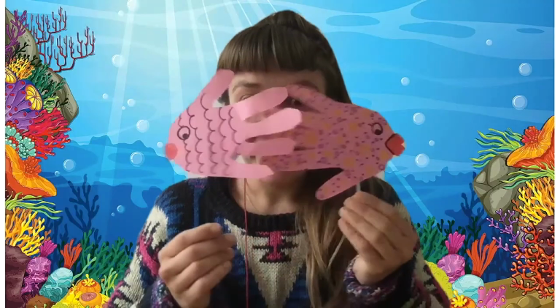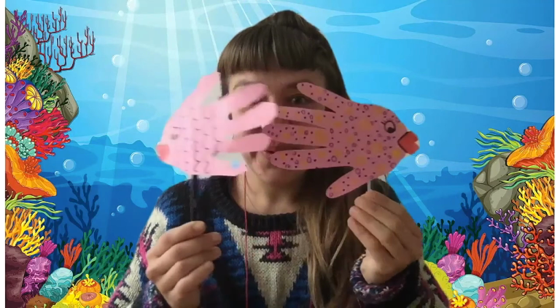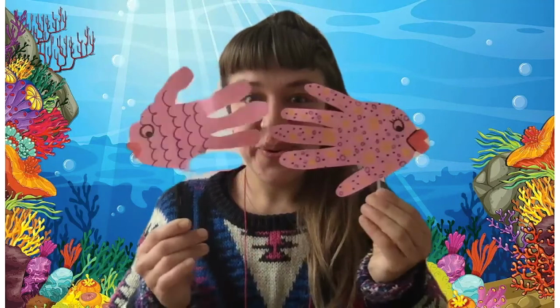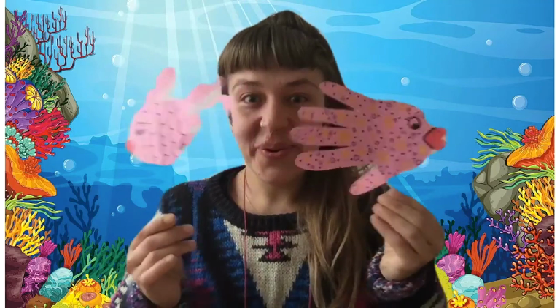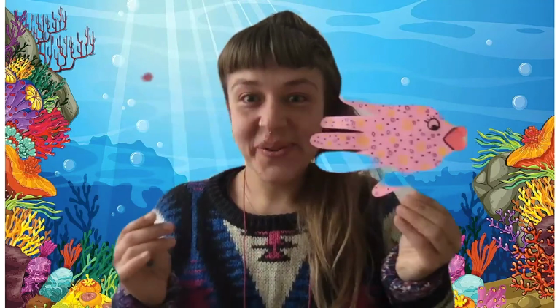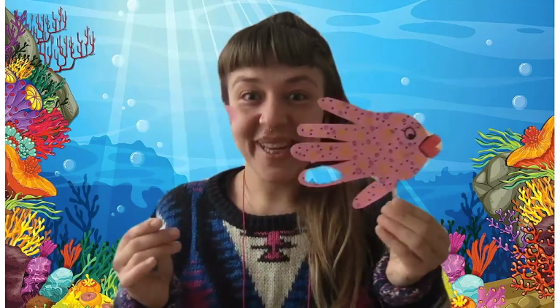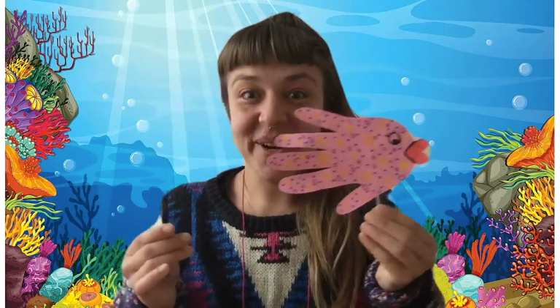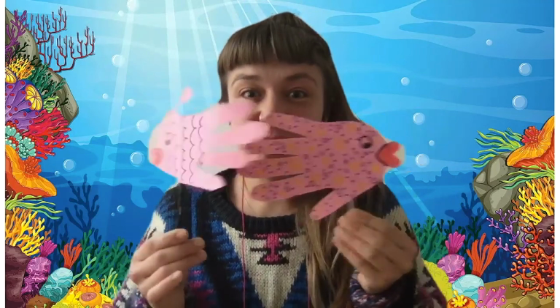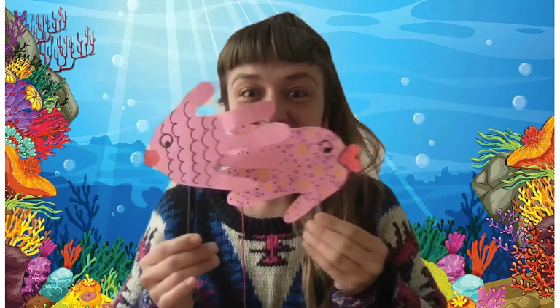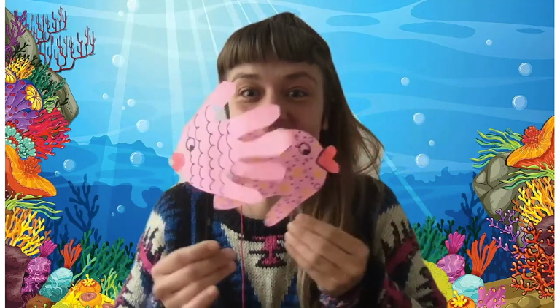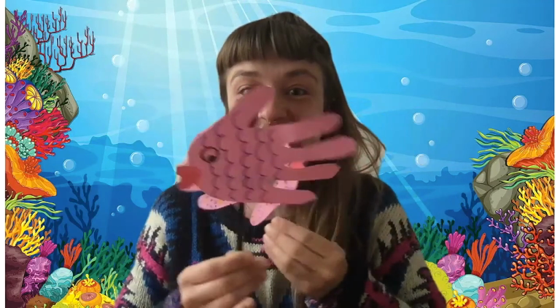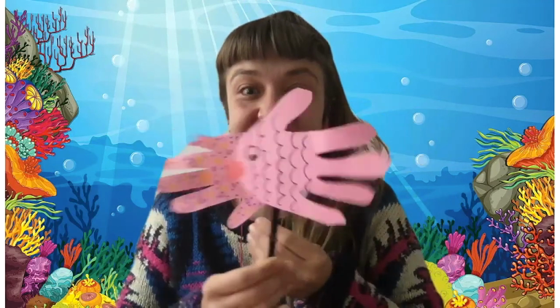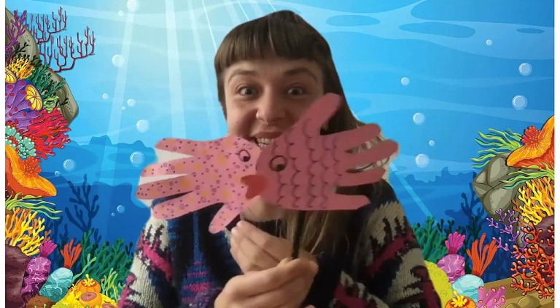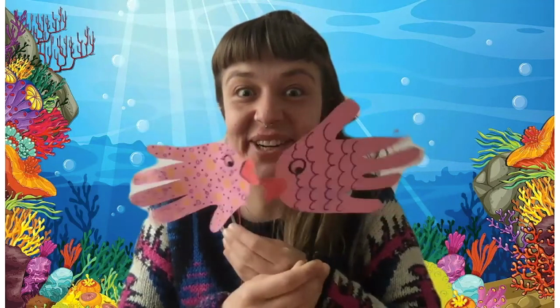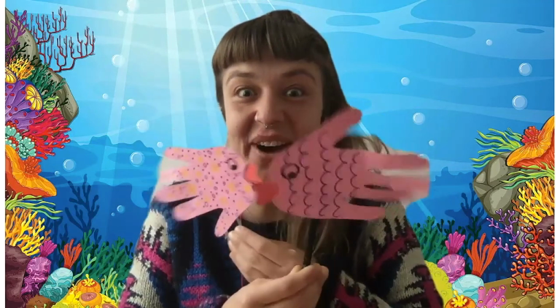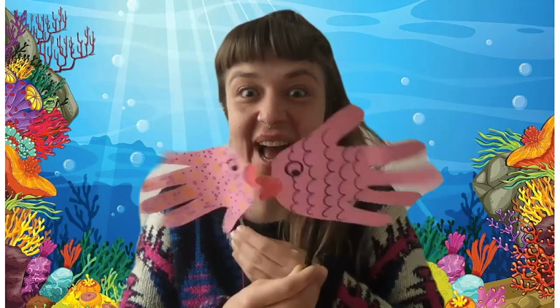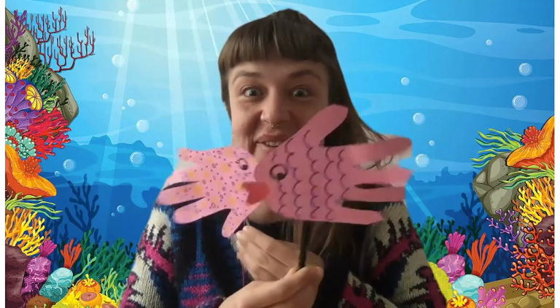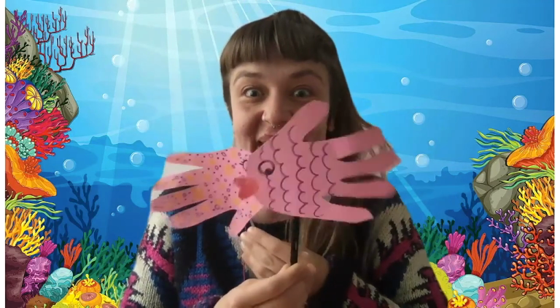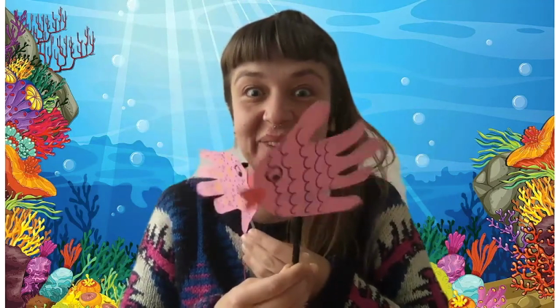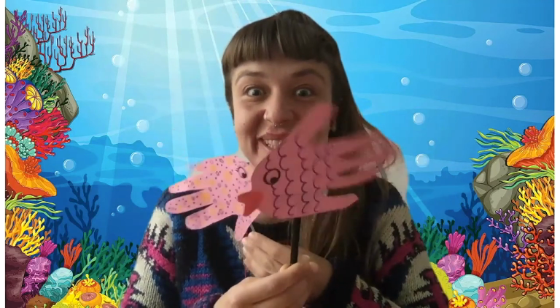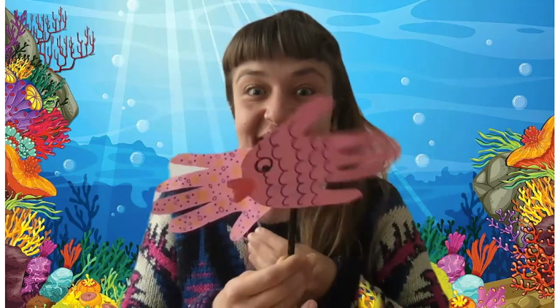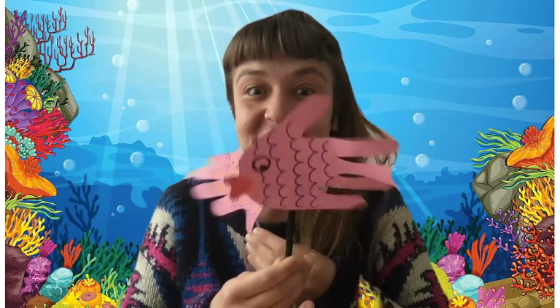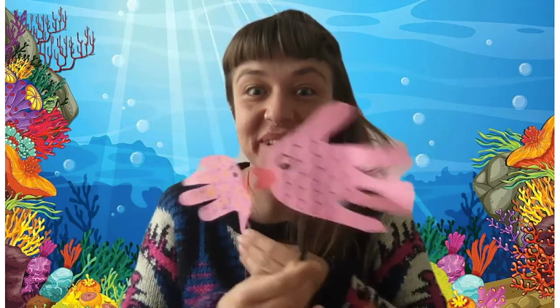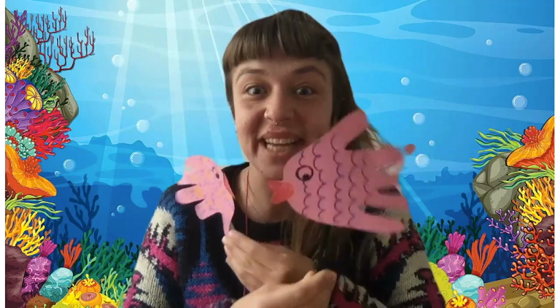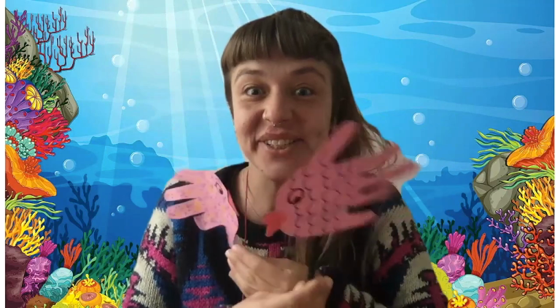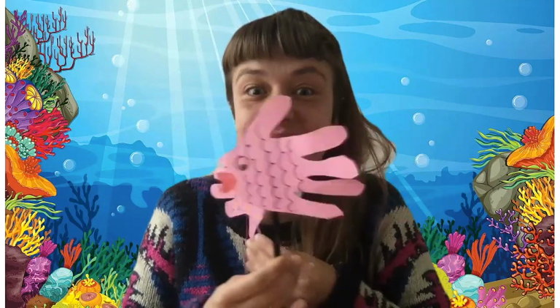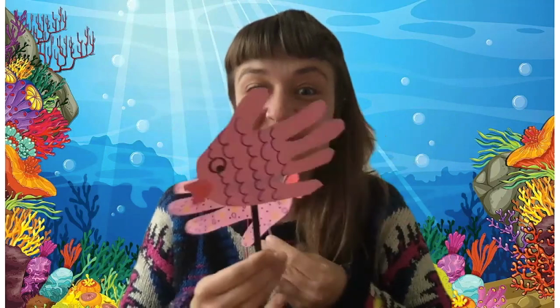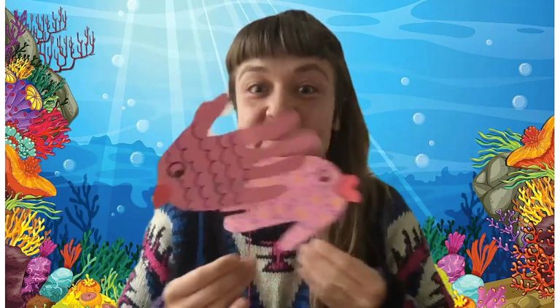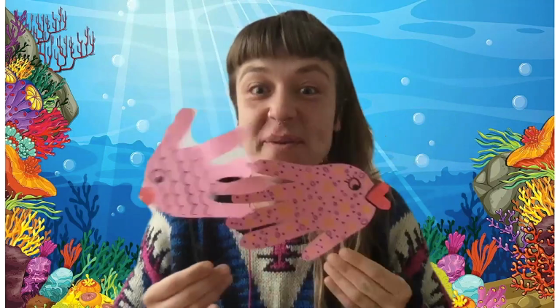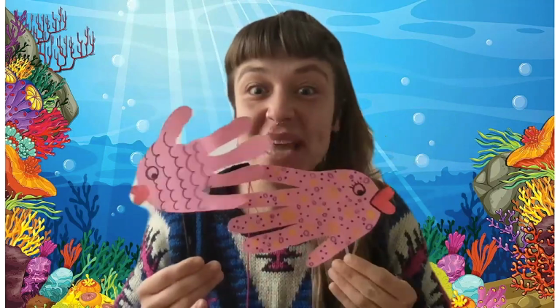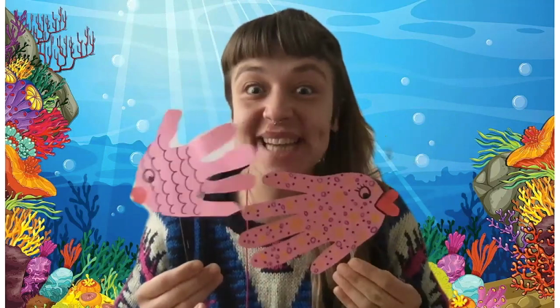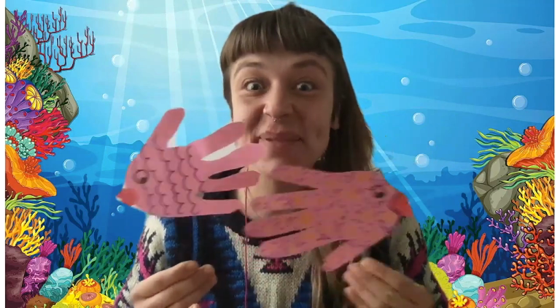So I hope you enjoyed that fishy craft, and we'll see you next Tuesday for more Make Shake Play.